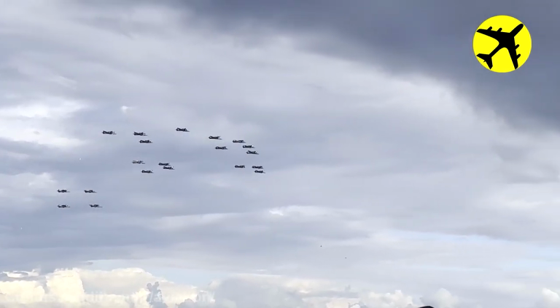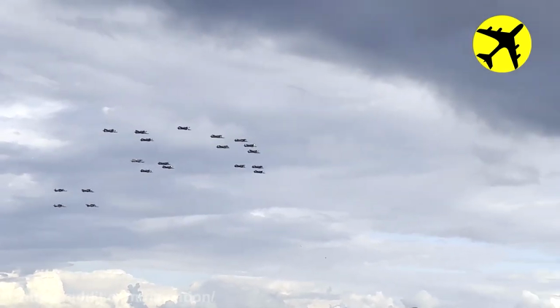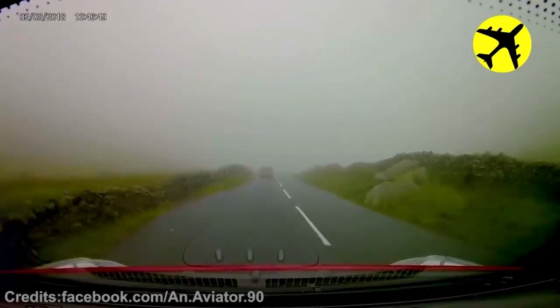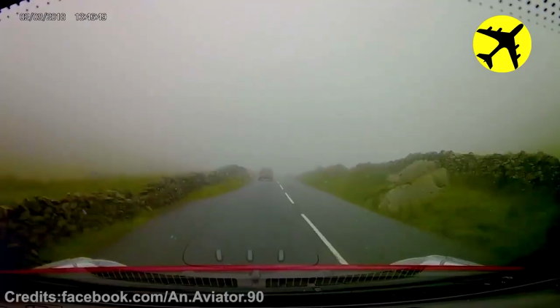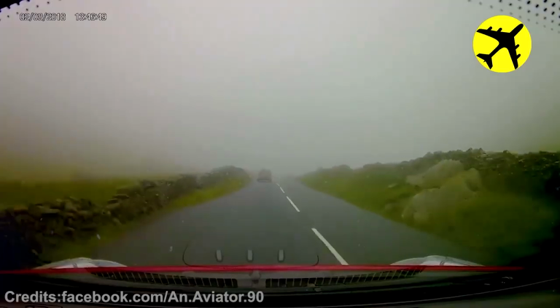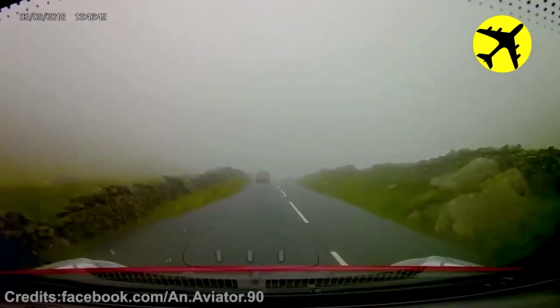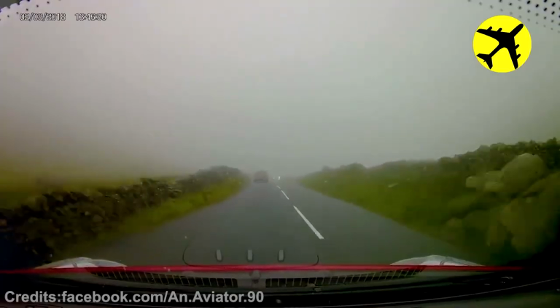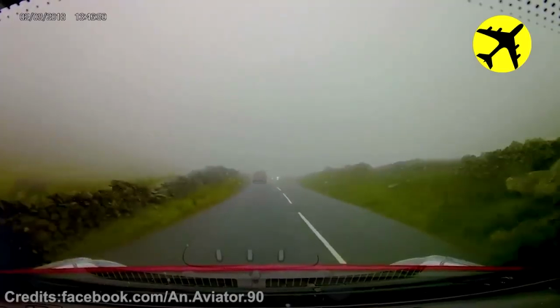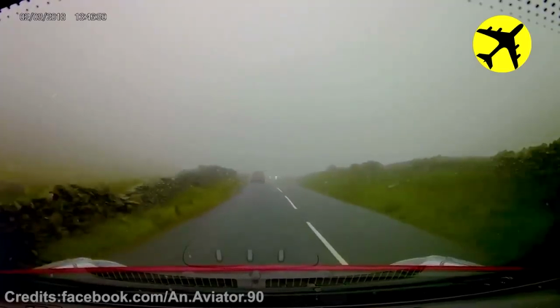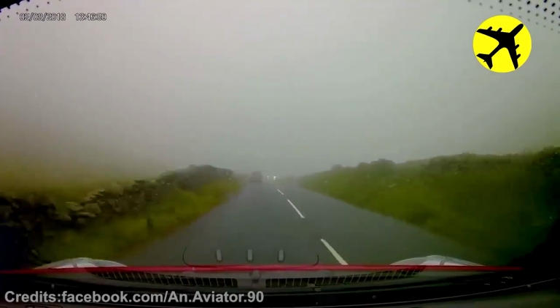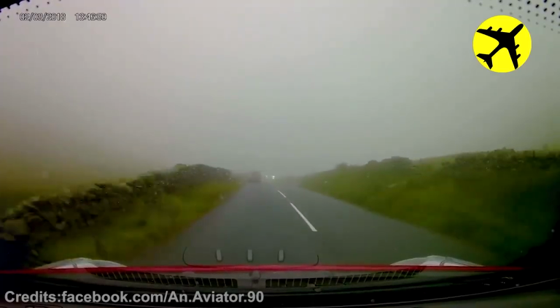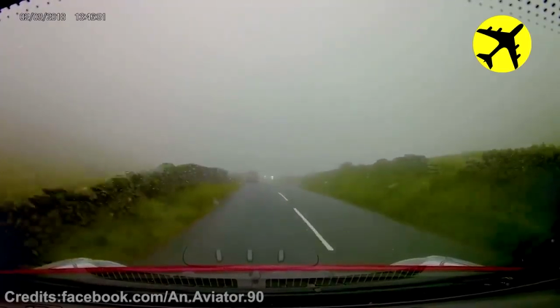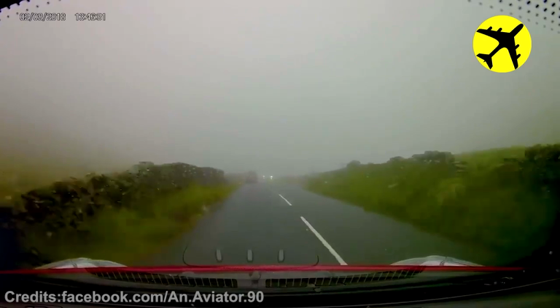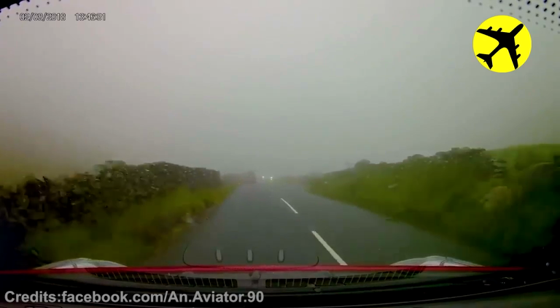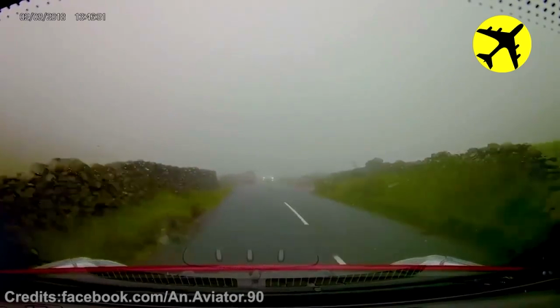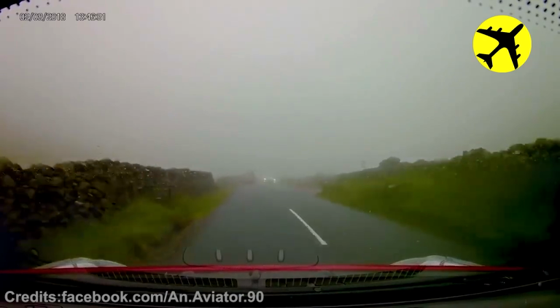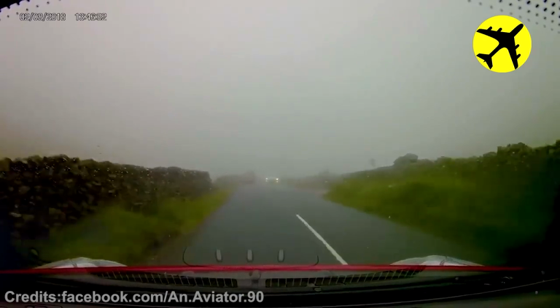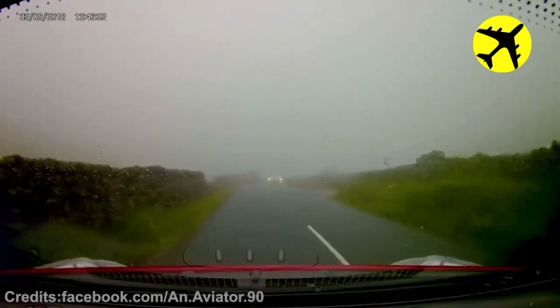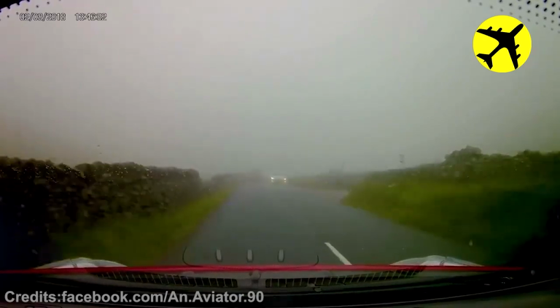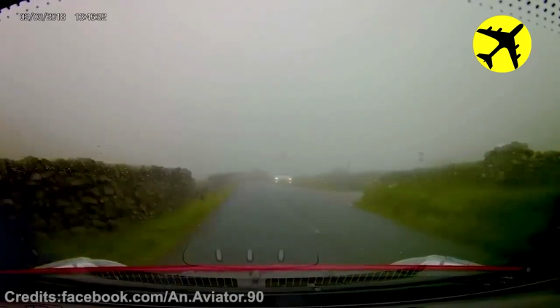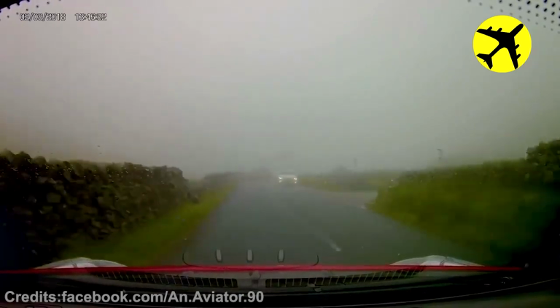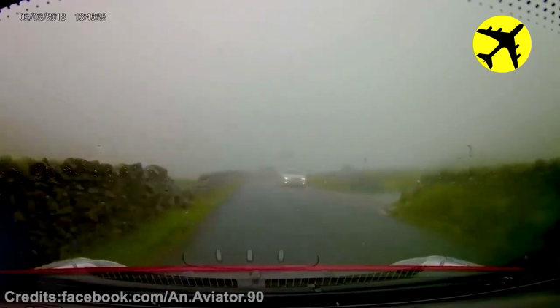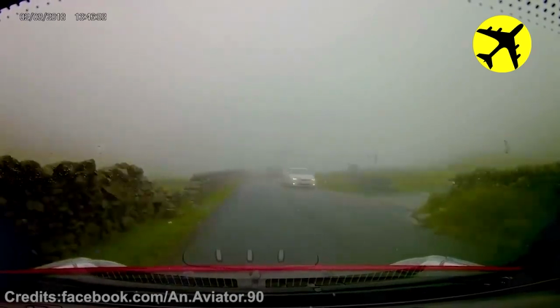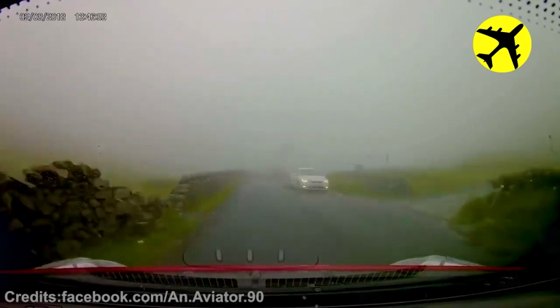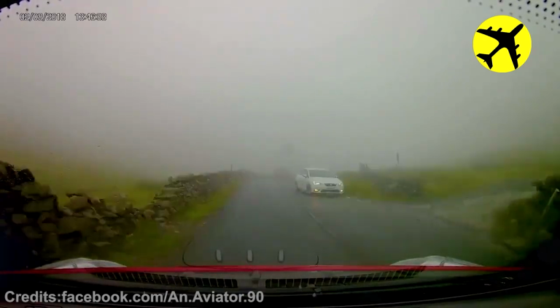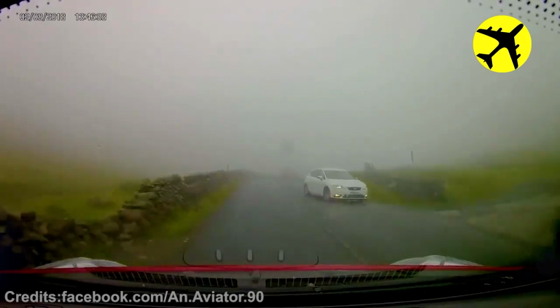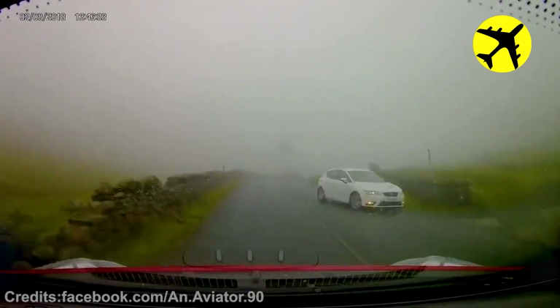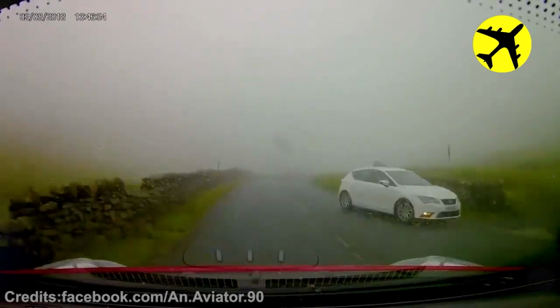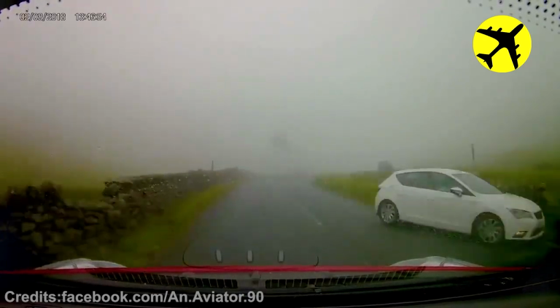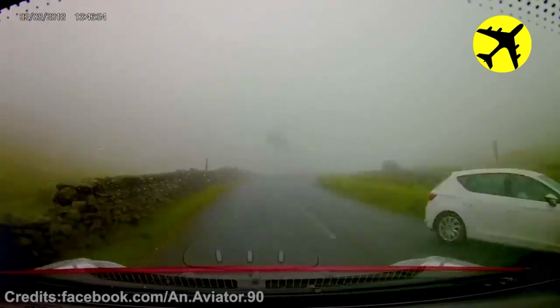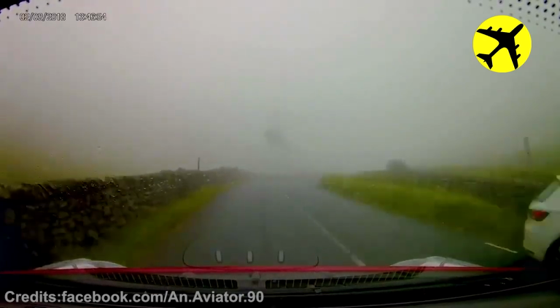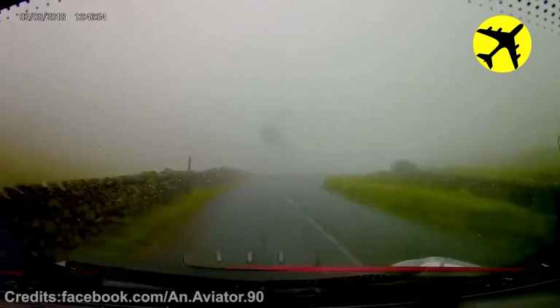Due to the foggy weather, this helicopter appeared out of nowhere, filmed from a car on the road.